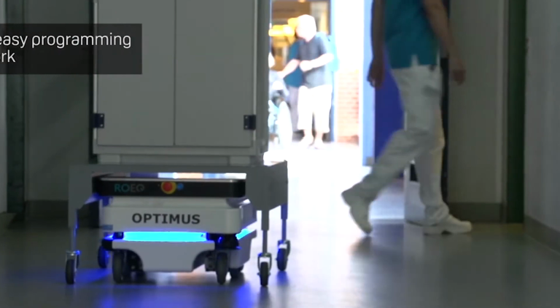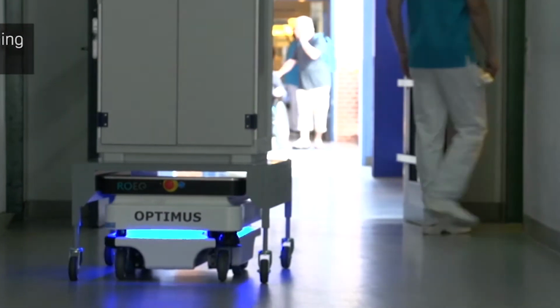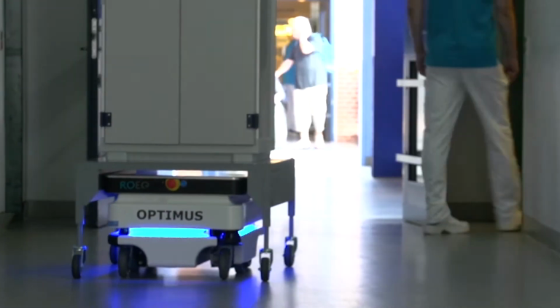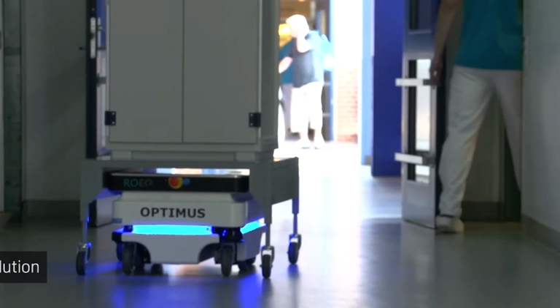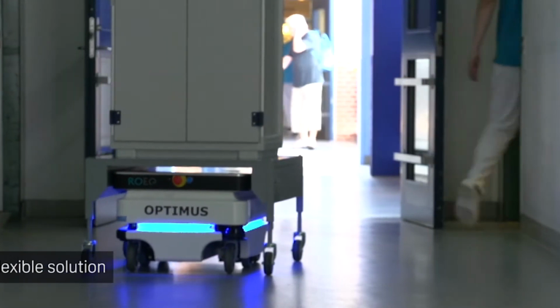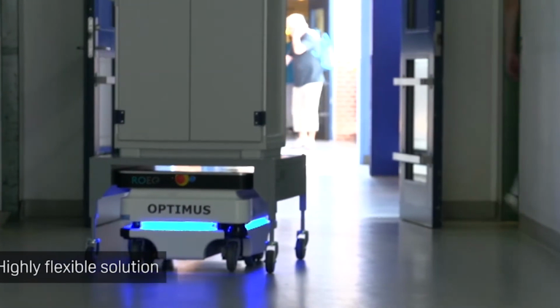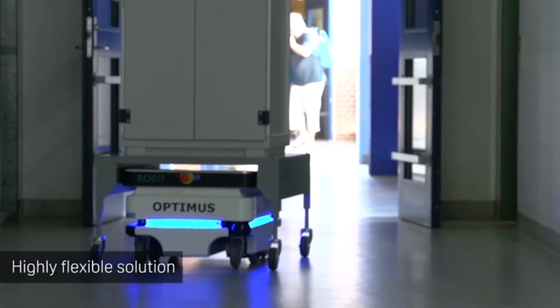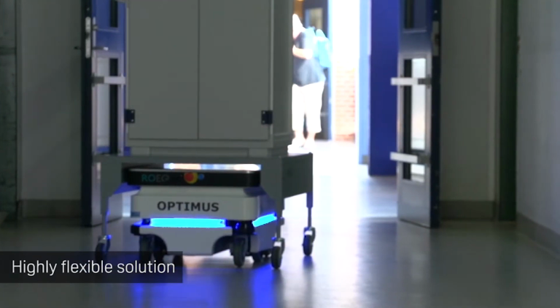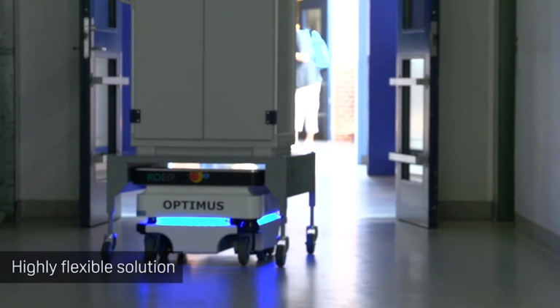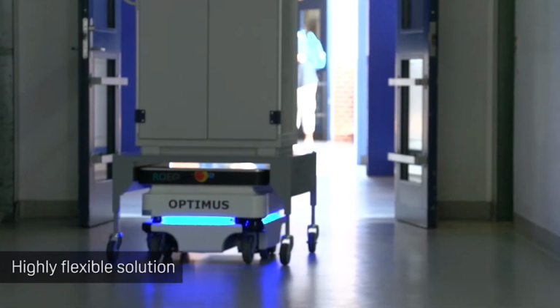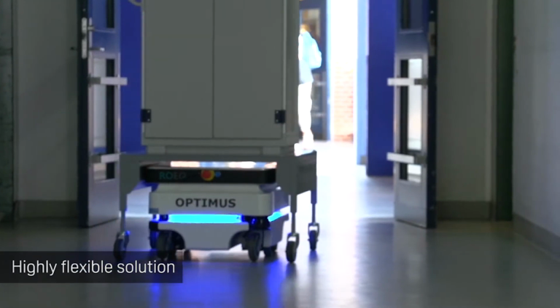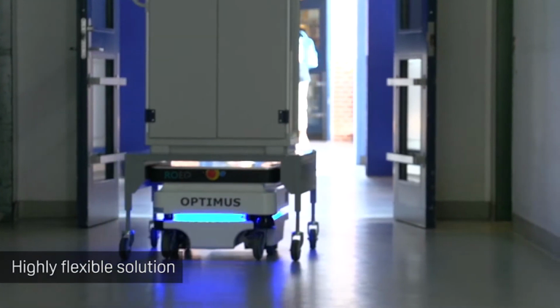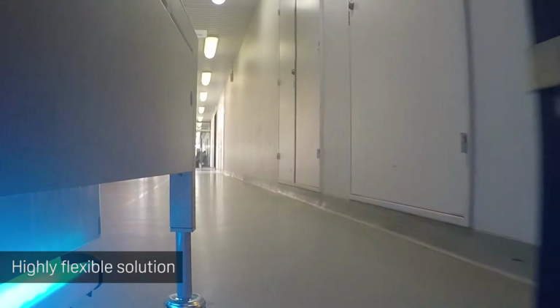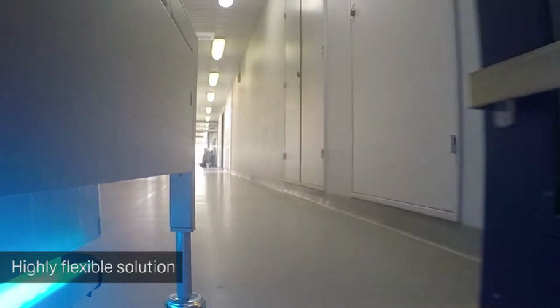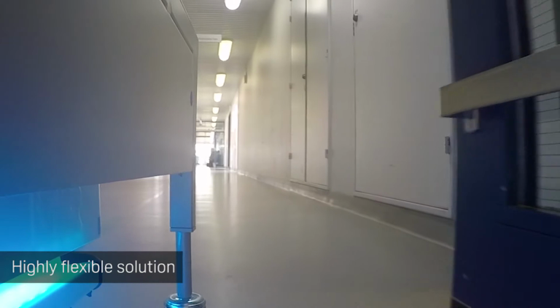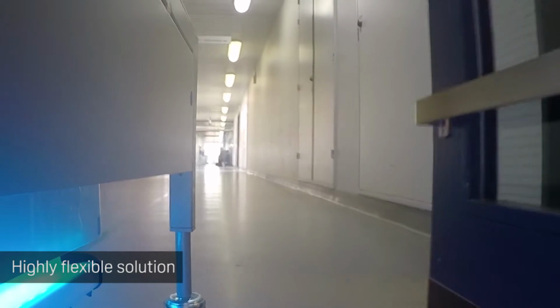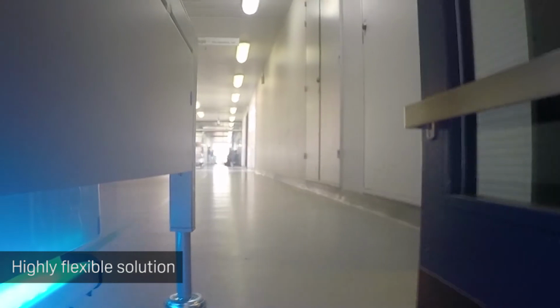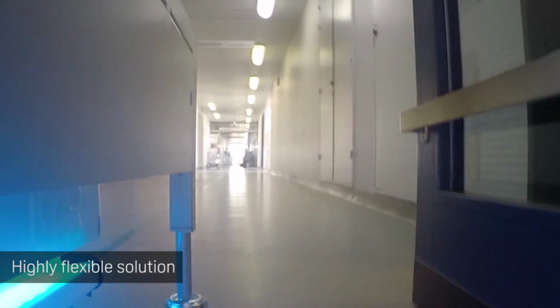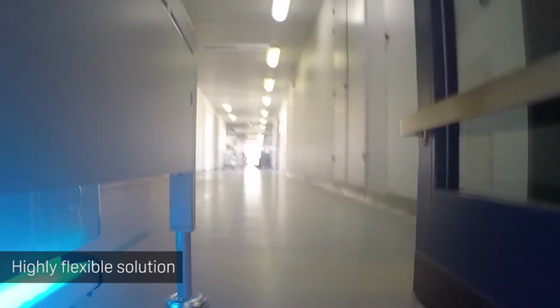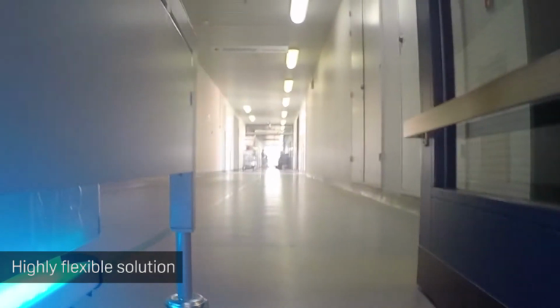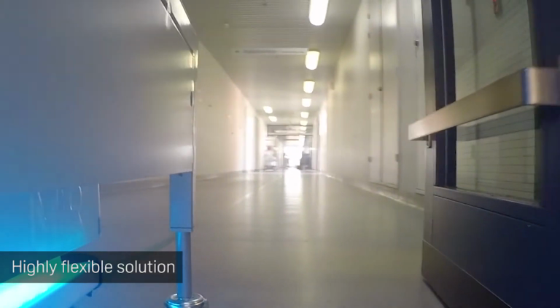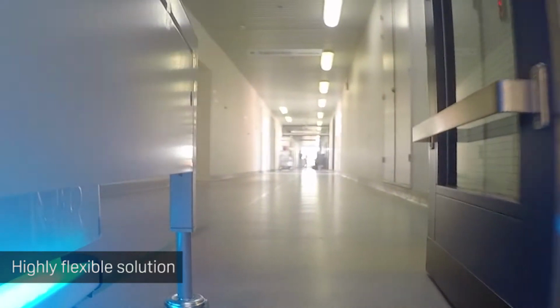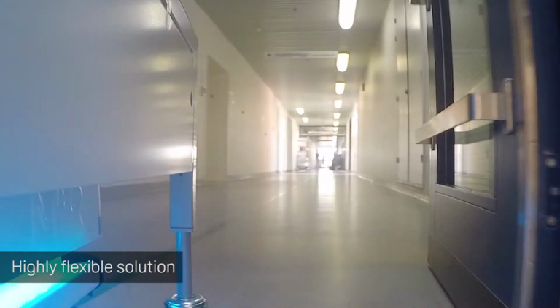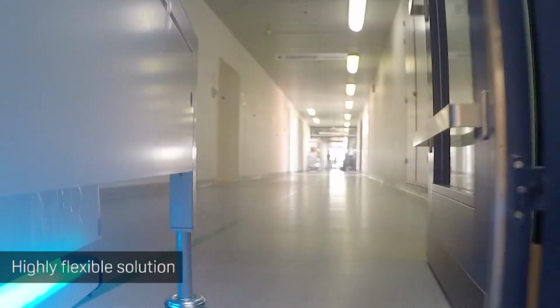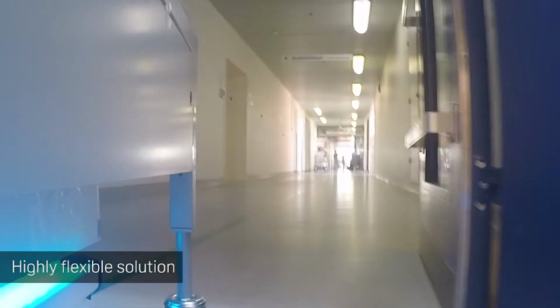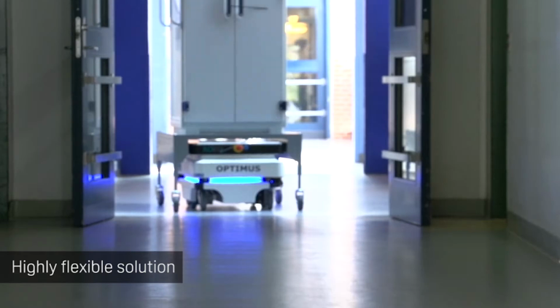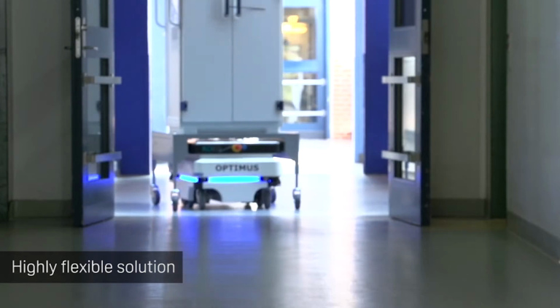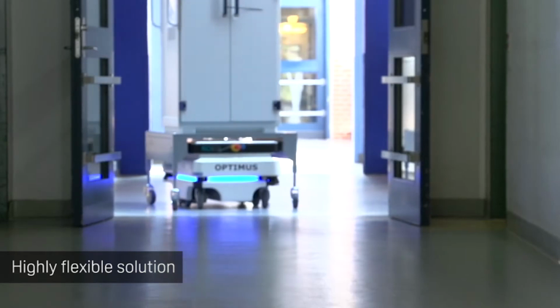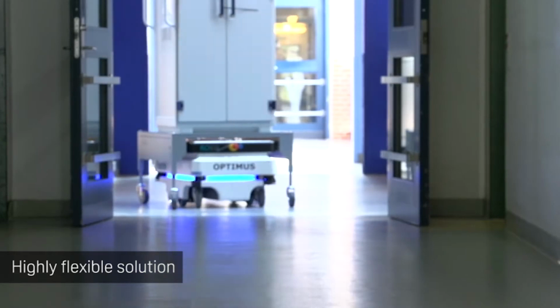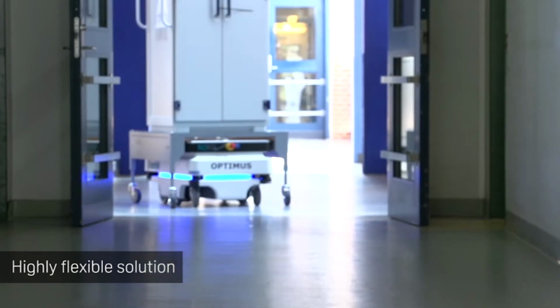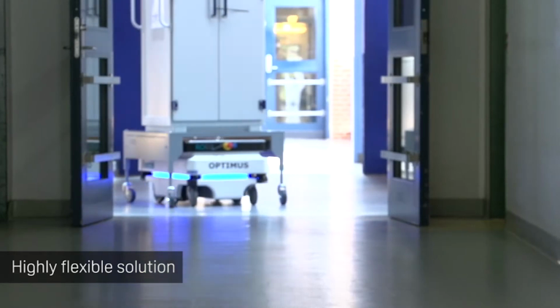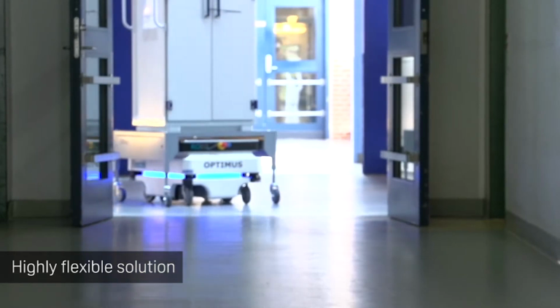We chose MIR as our mobile robot because it was a flexible solution in which we could see a lot of potential.